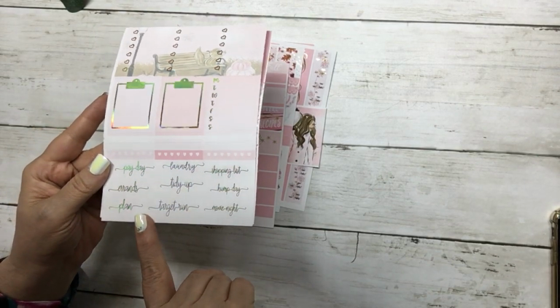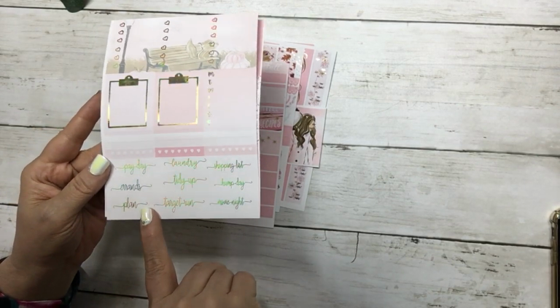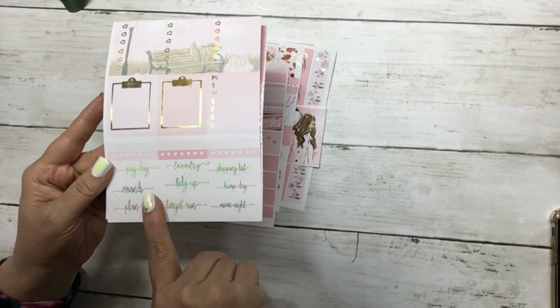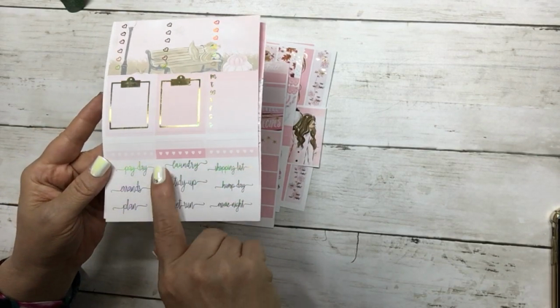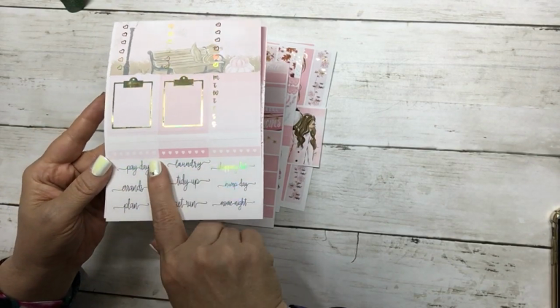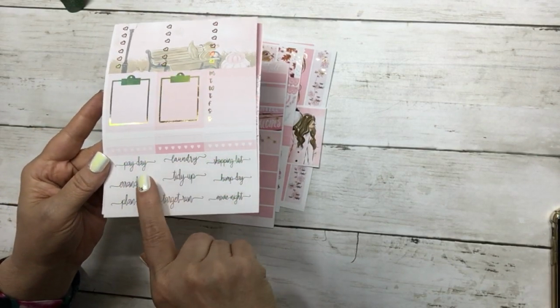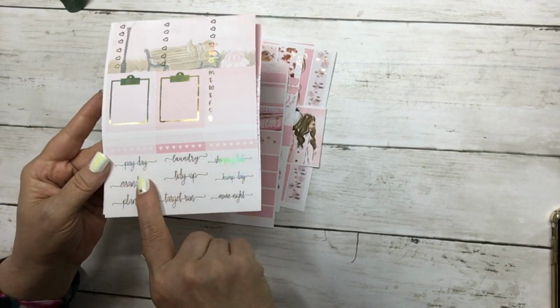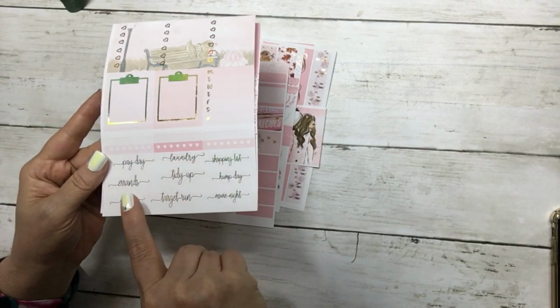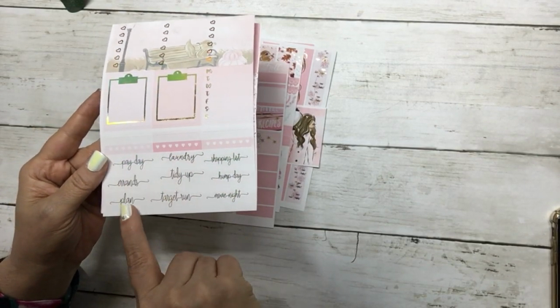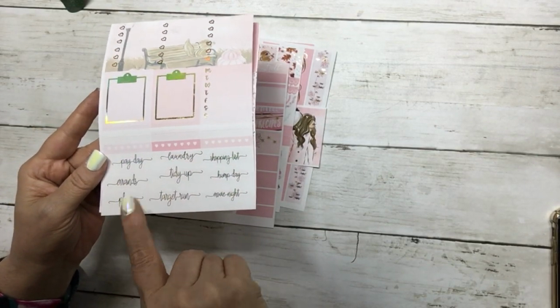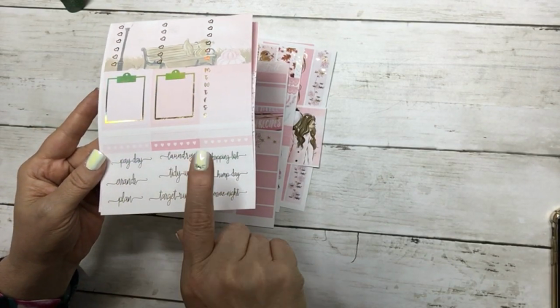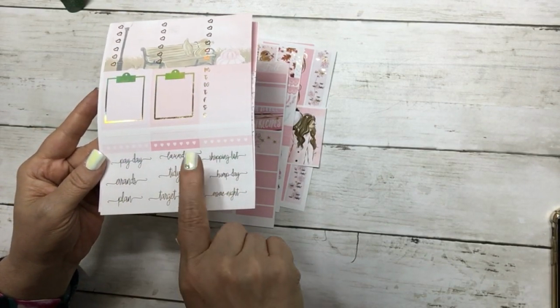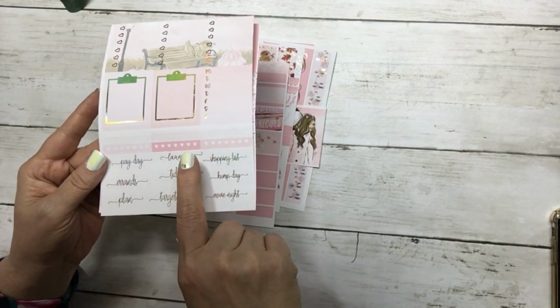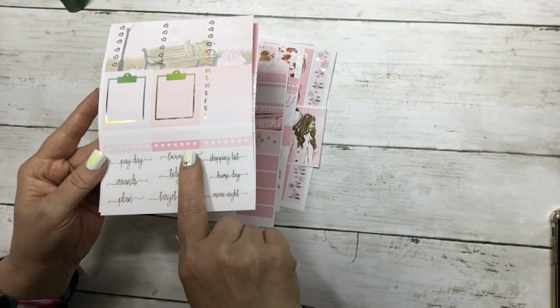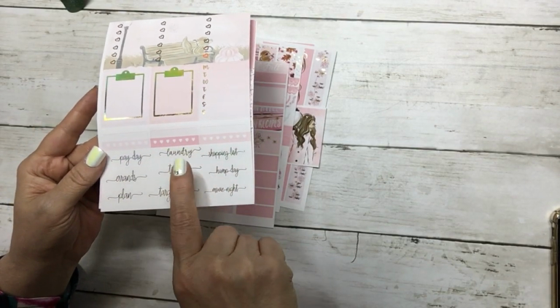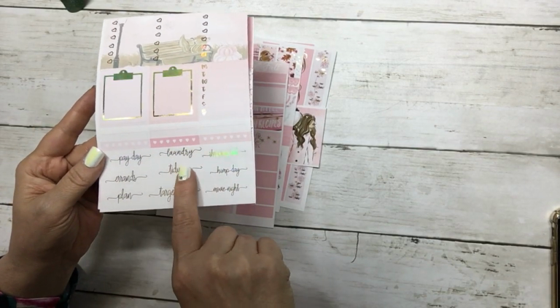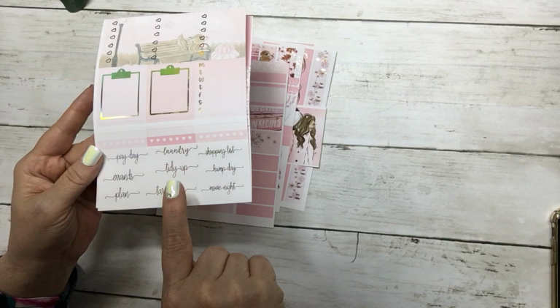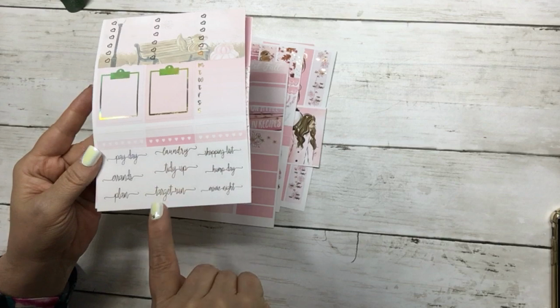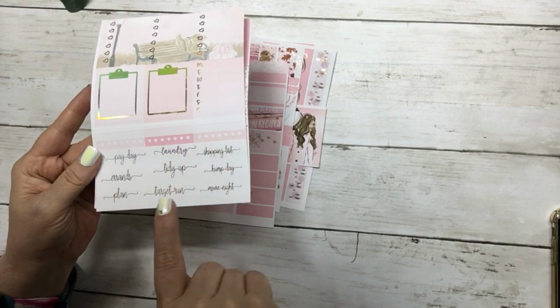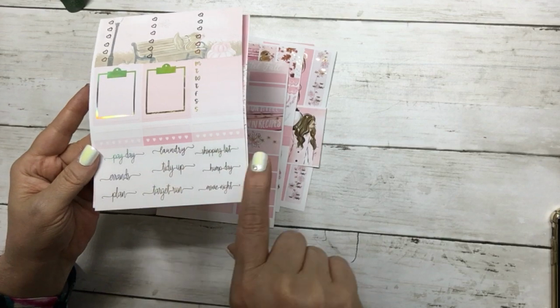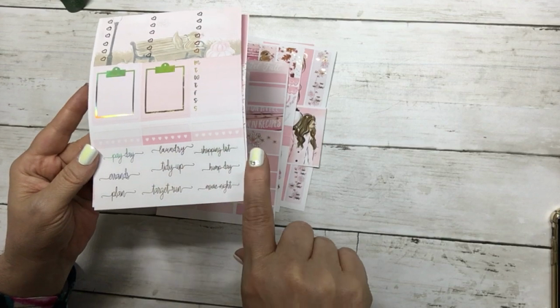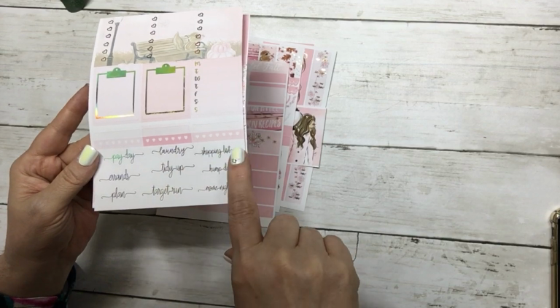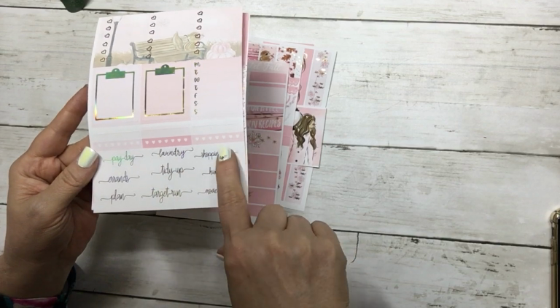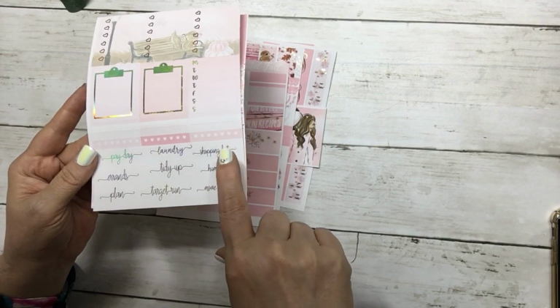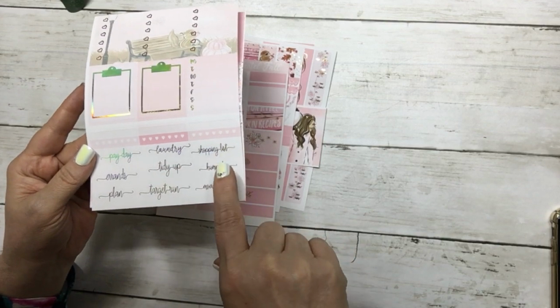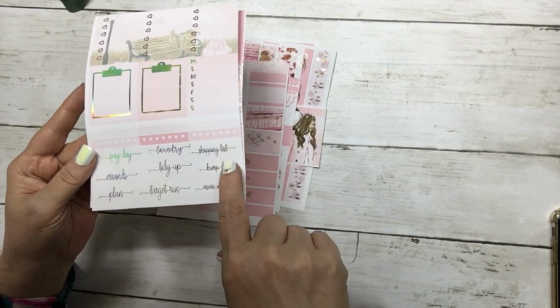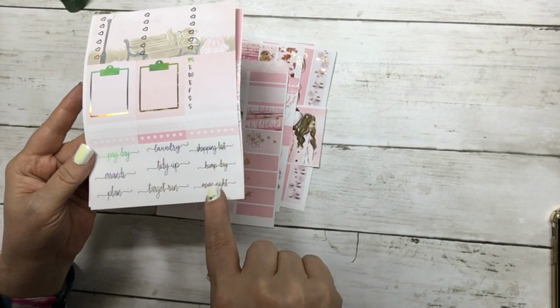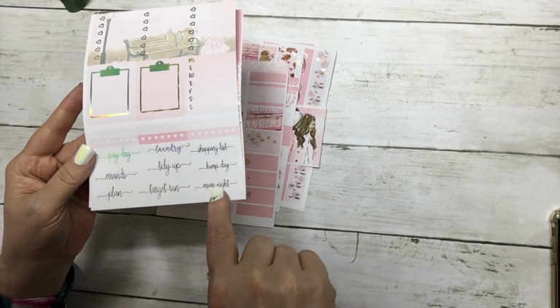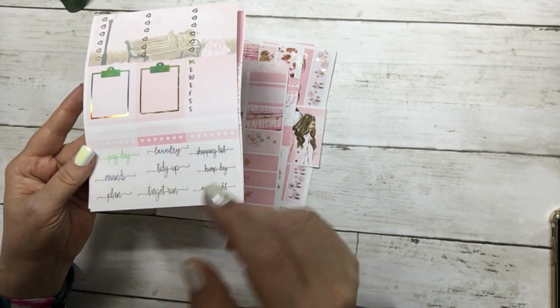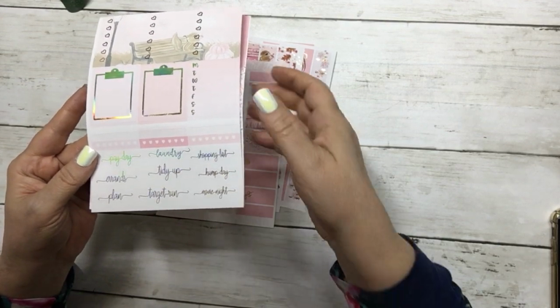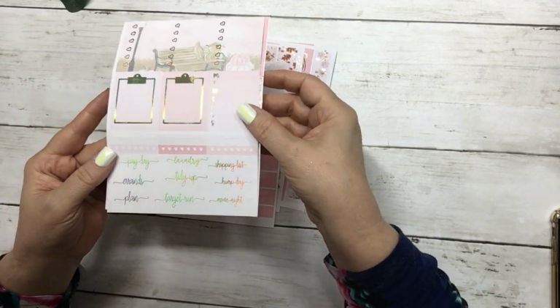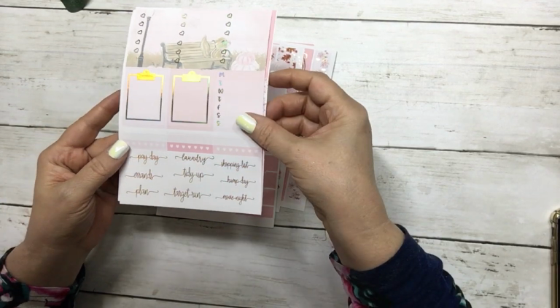The script includes: payday, Aaron's plan, laundry, tidy up, target run, shopping list, hump day, and movie night.